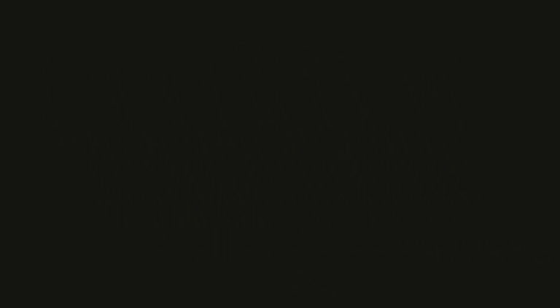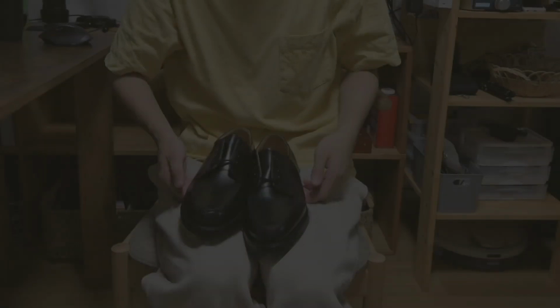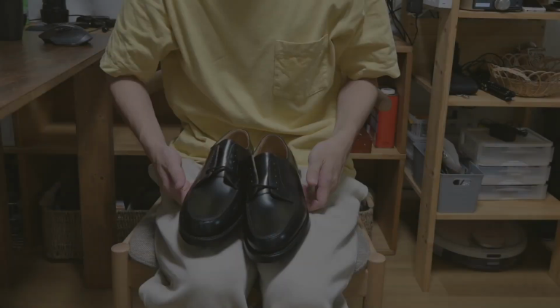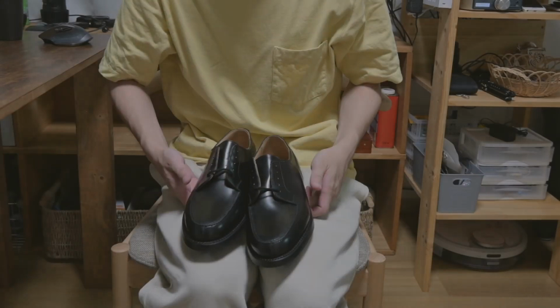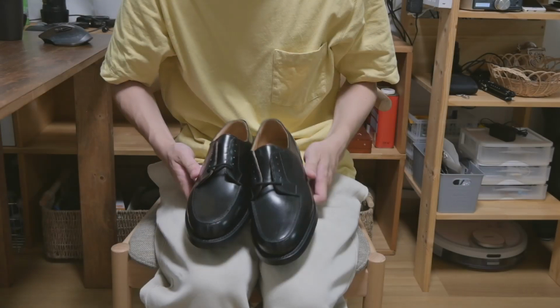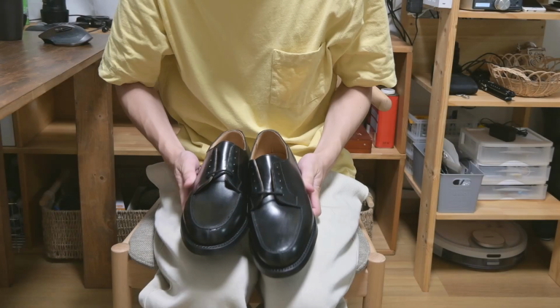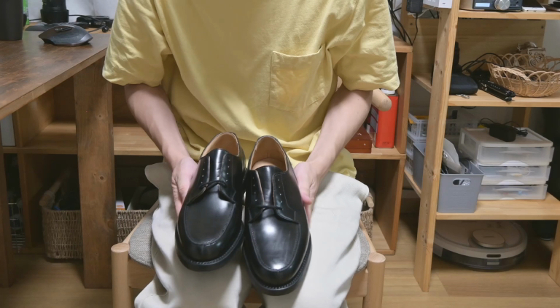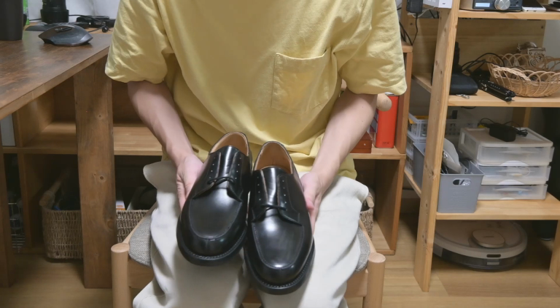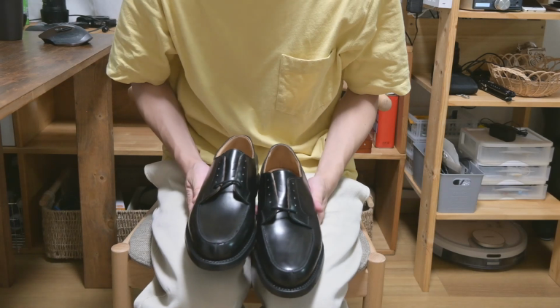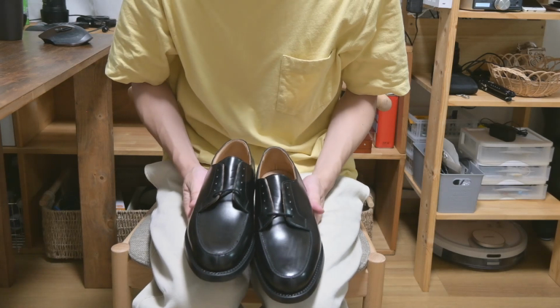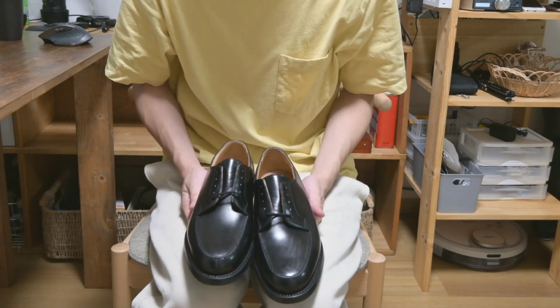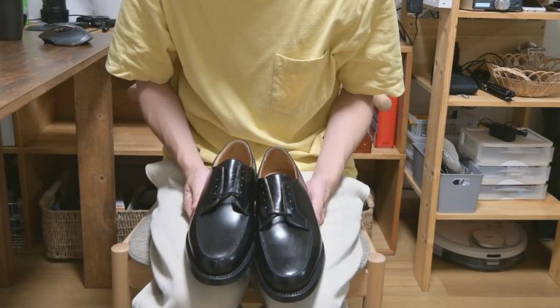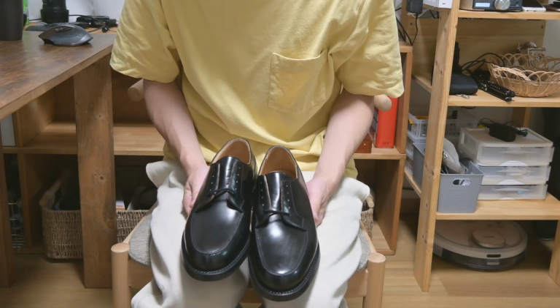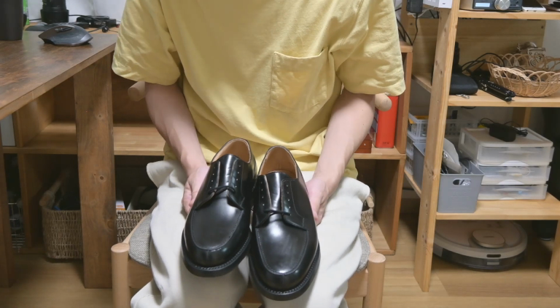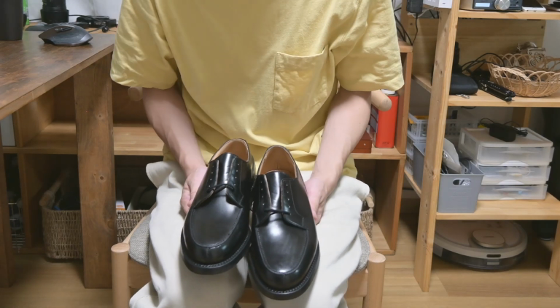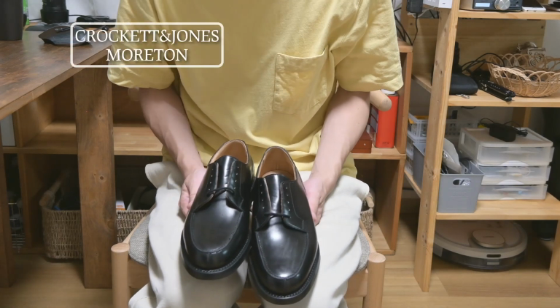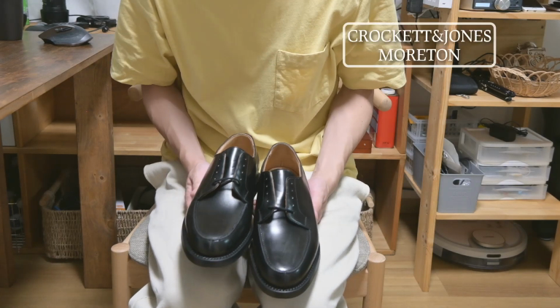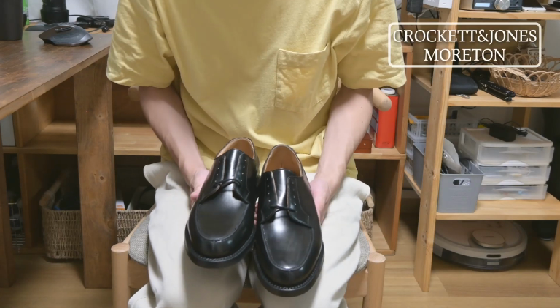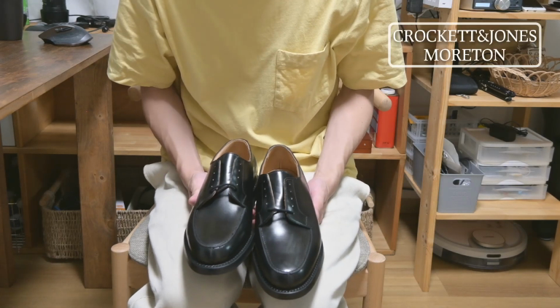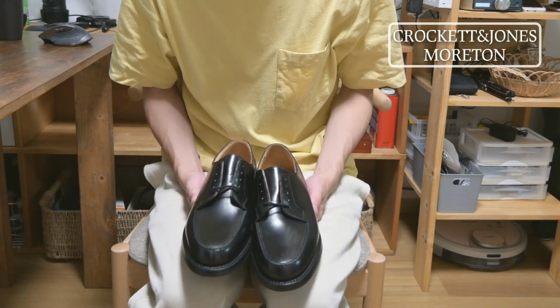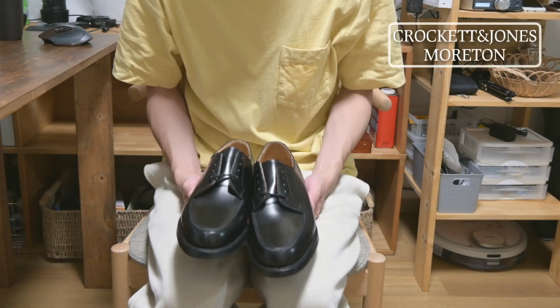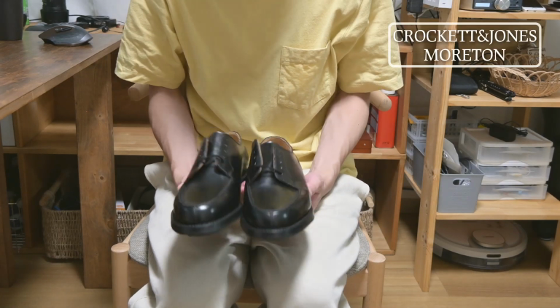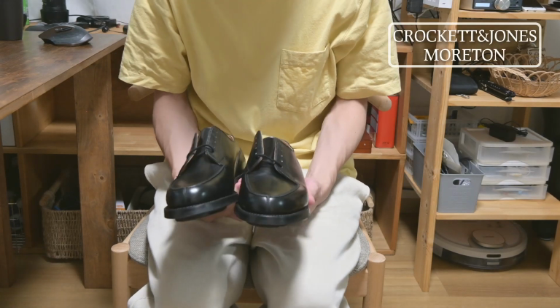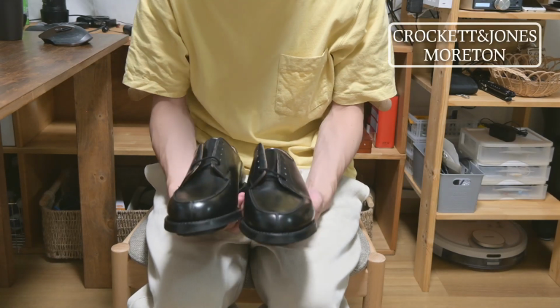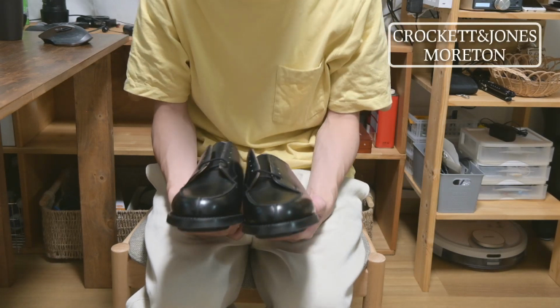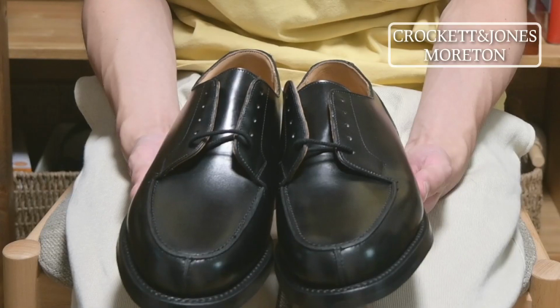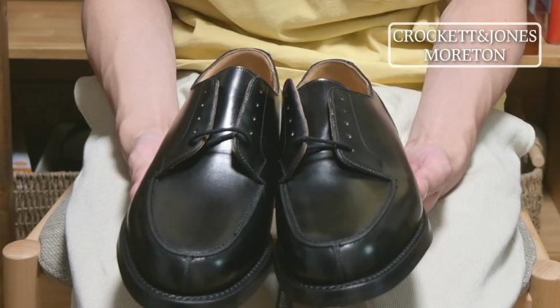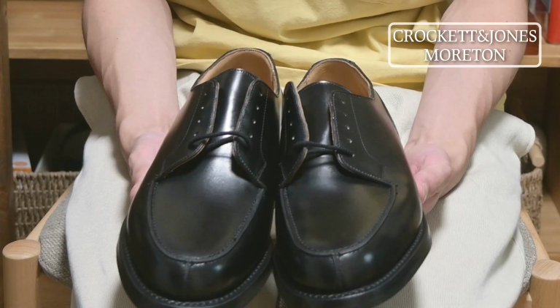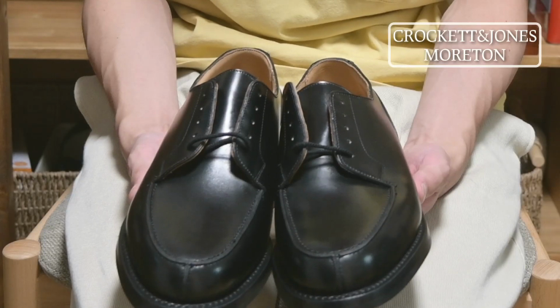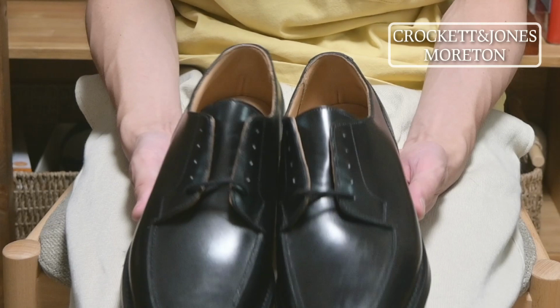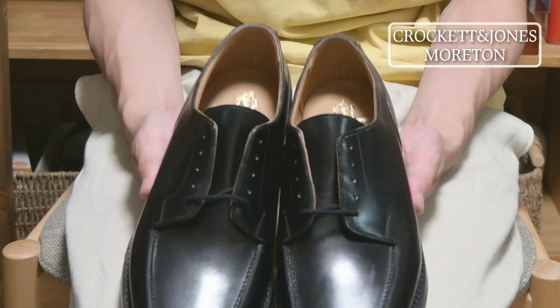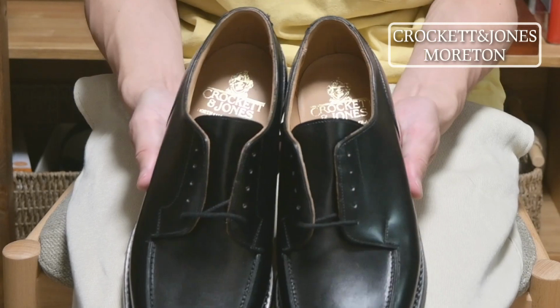Okay, so I bought it. This is Crockett & Jones's Moulton model.